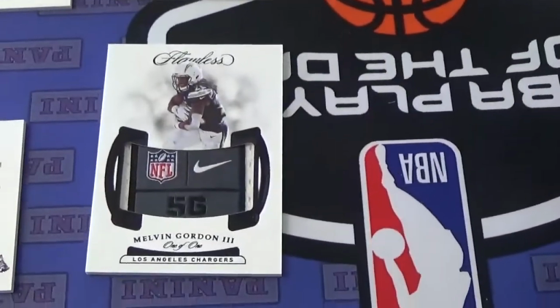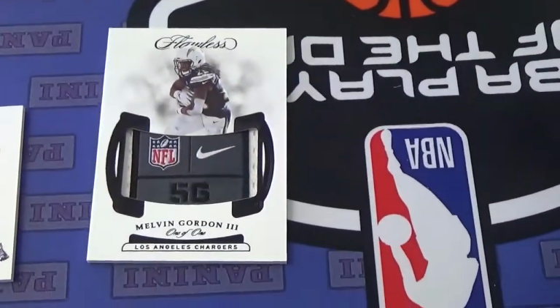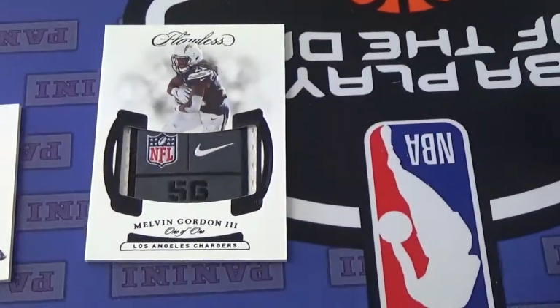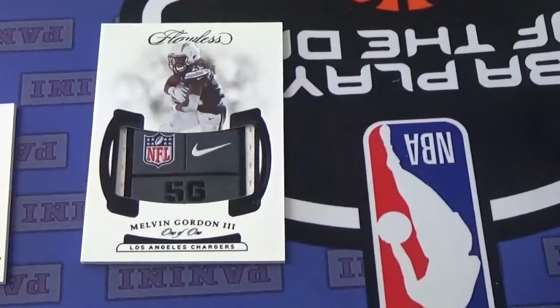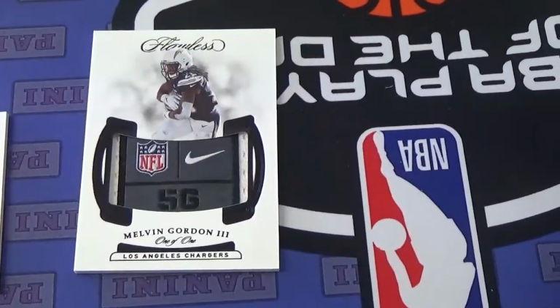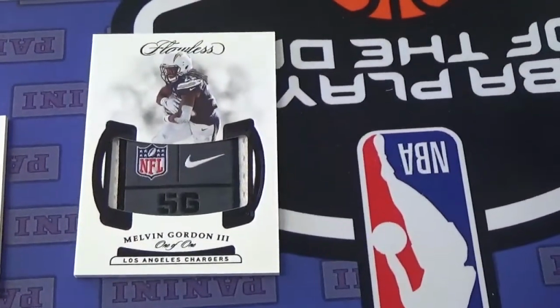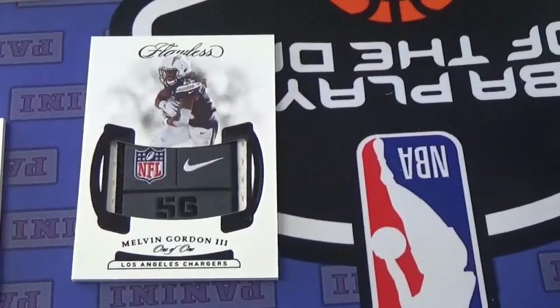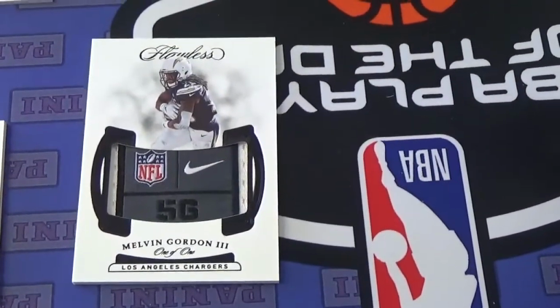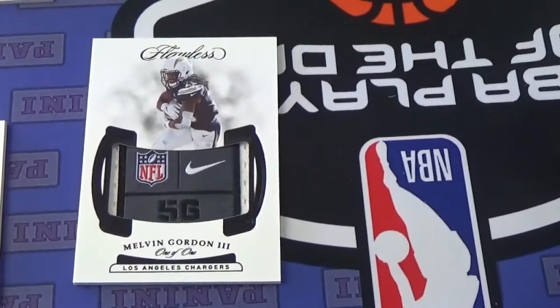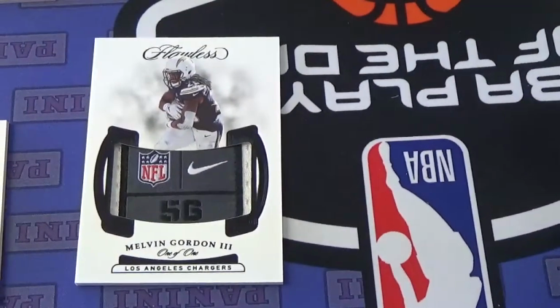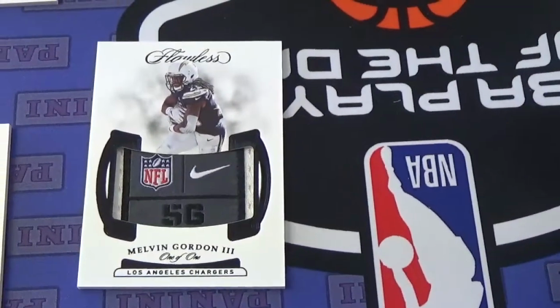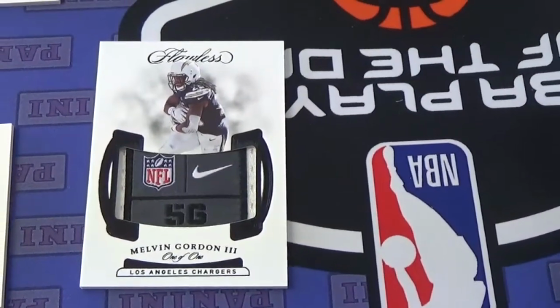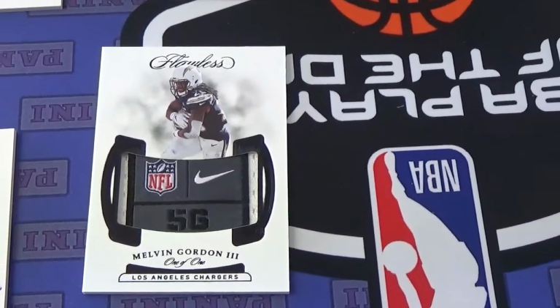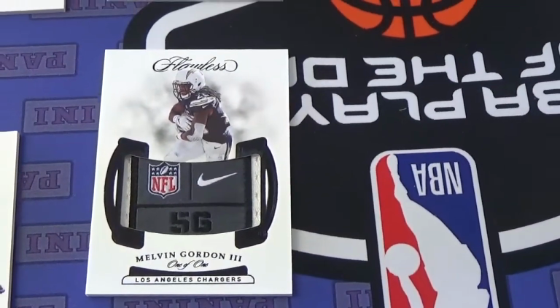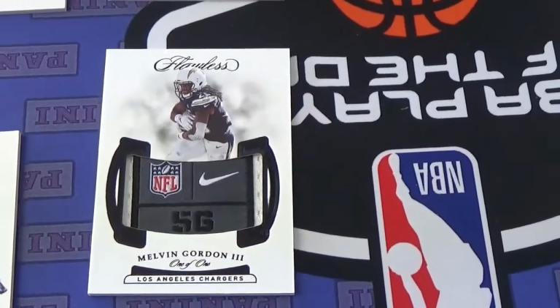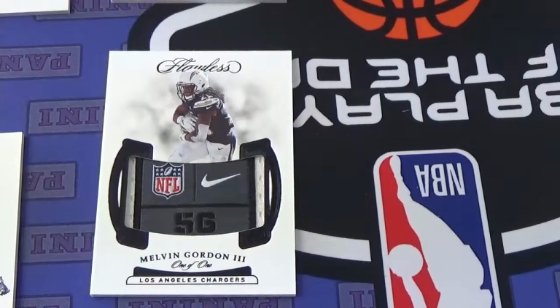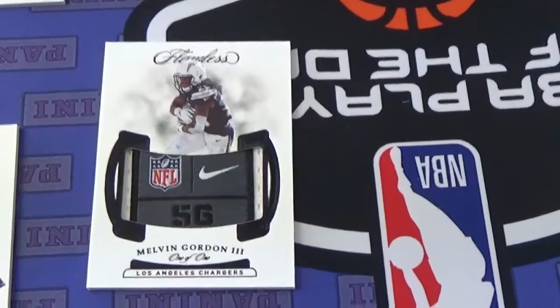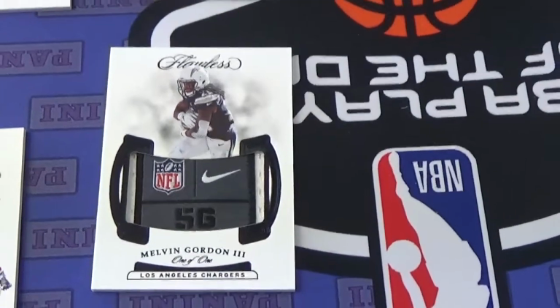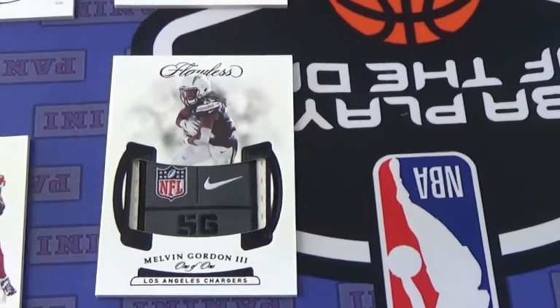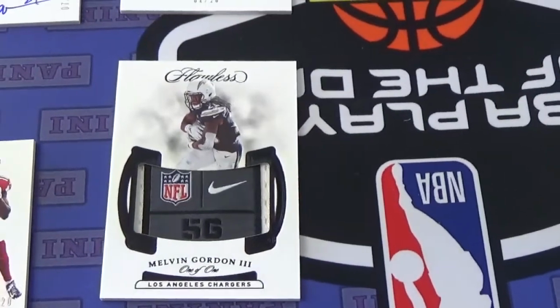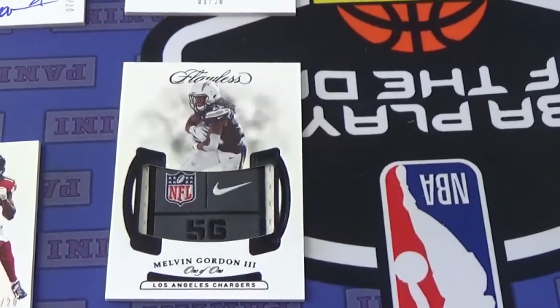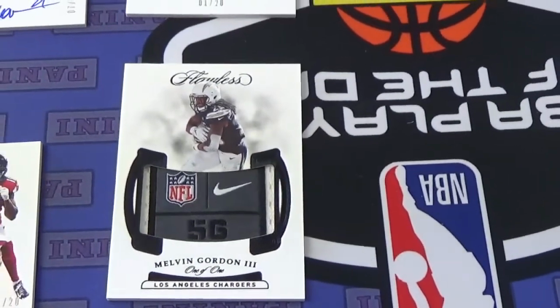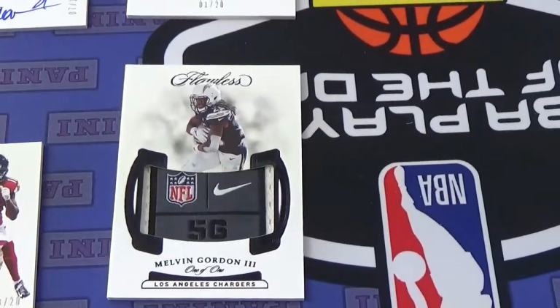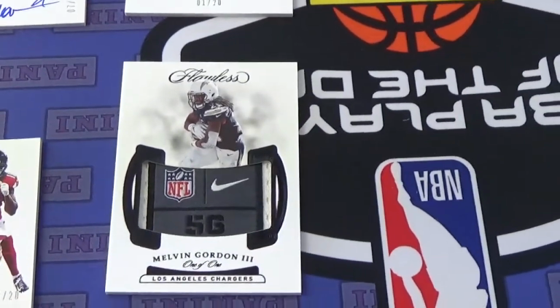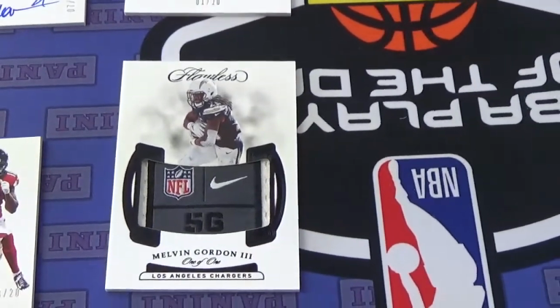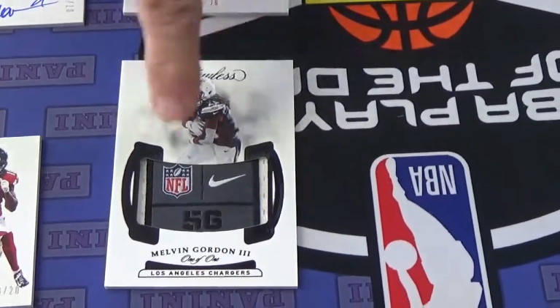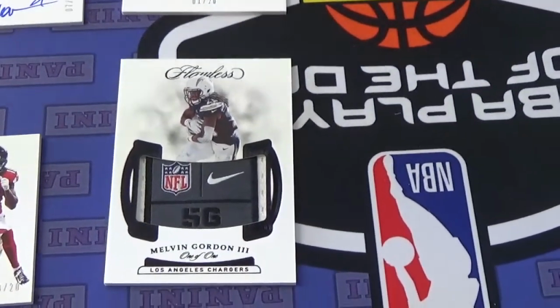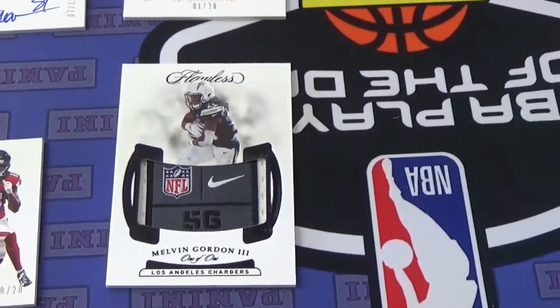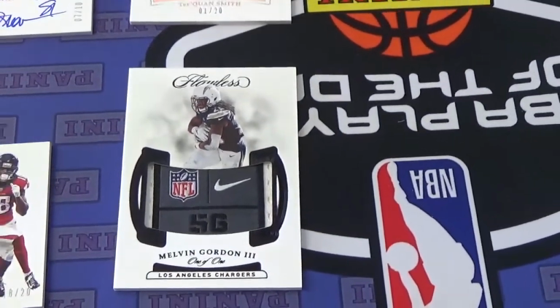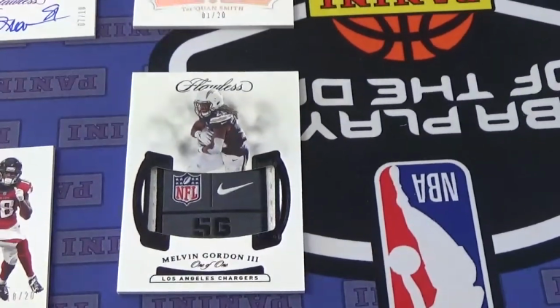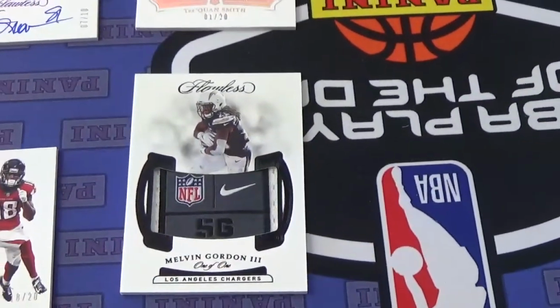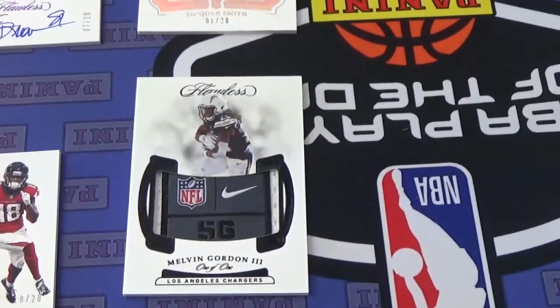Let's go back to this Melvin Gordon — that is awesome. One of 1. Is that called a Laundry Logo Patch? Laundry Tag. Nice. Very cool.